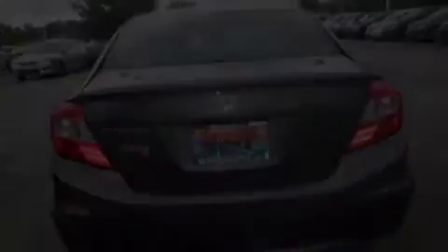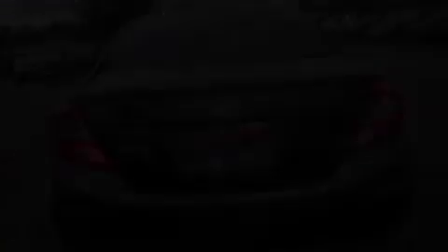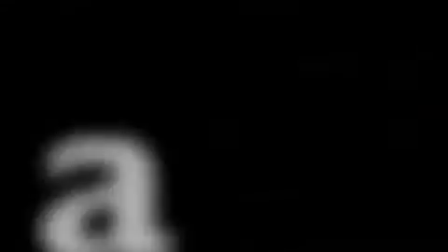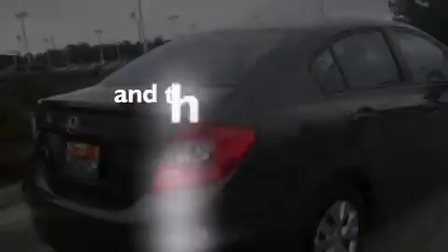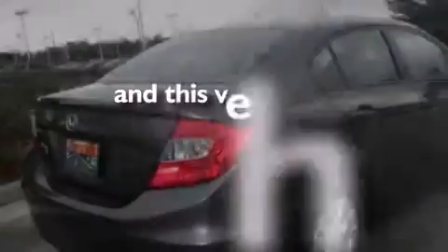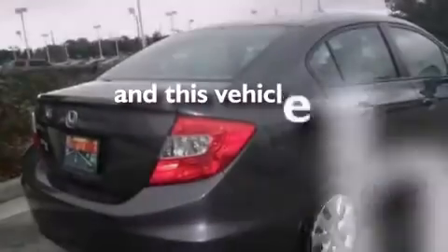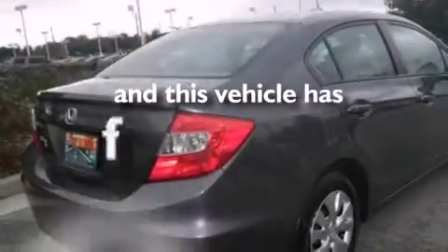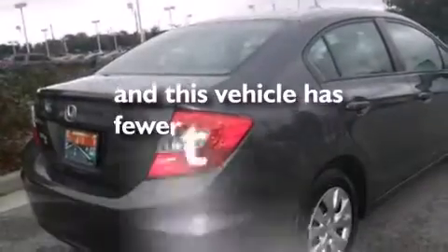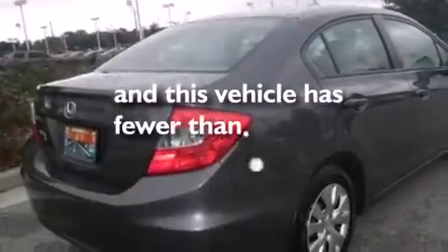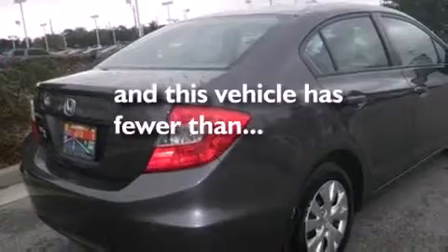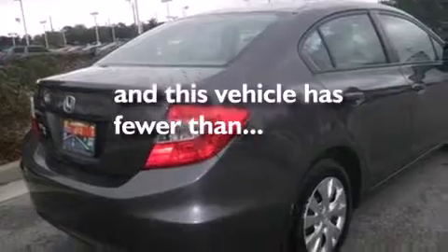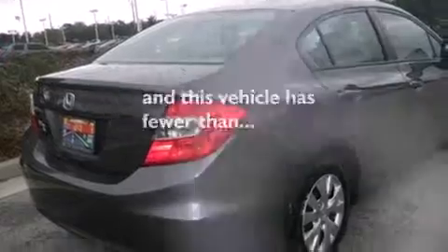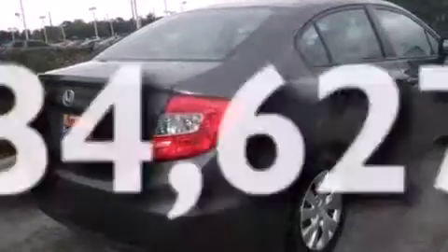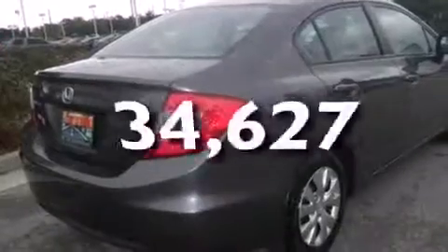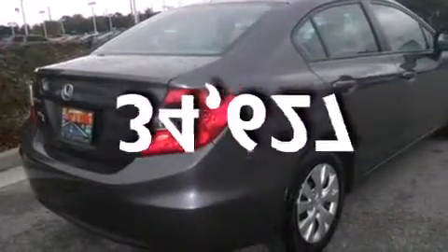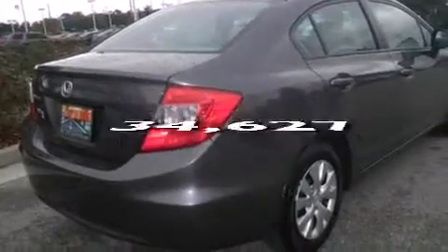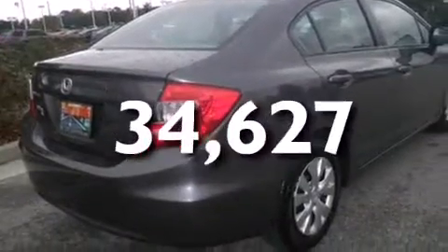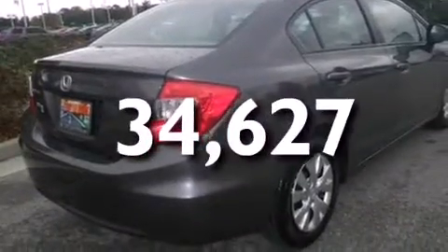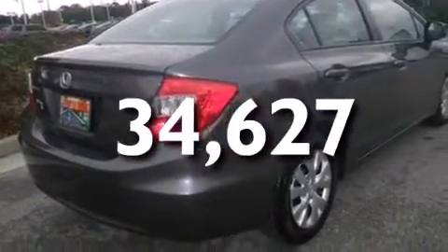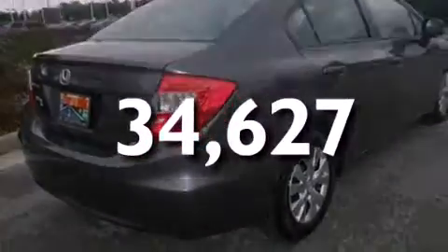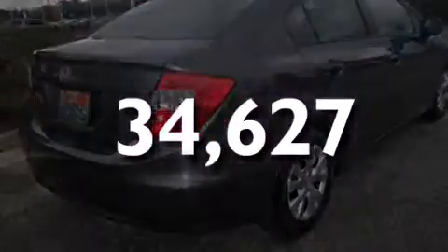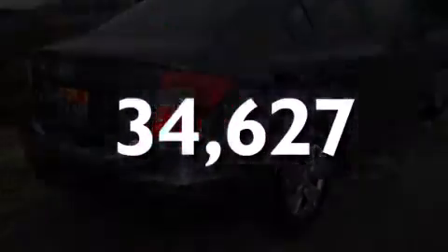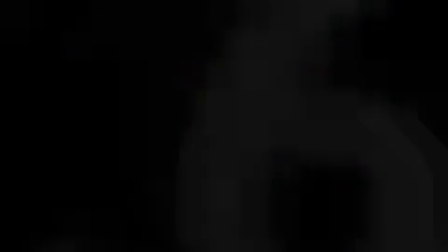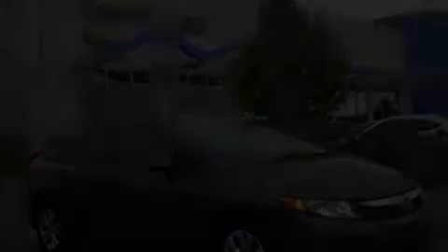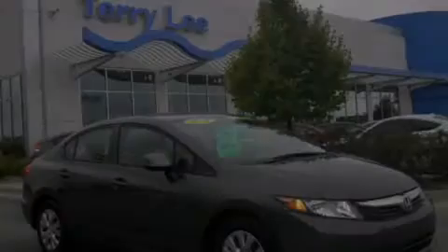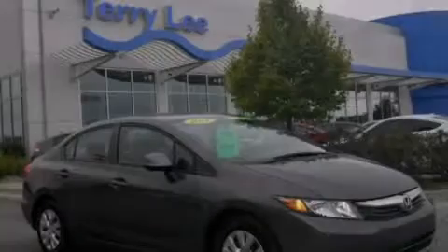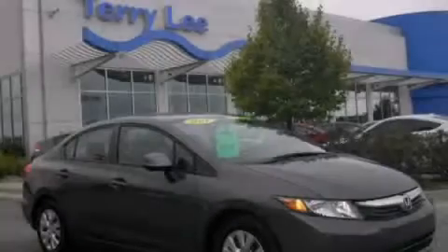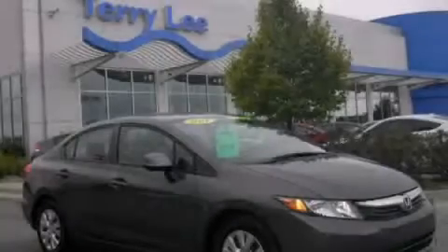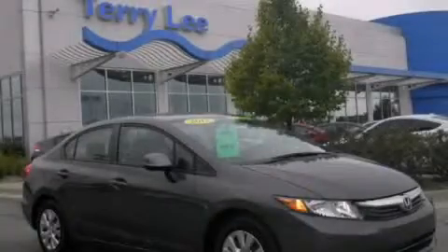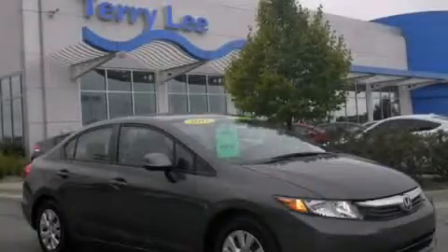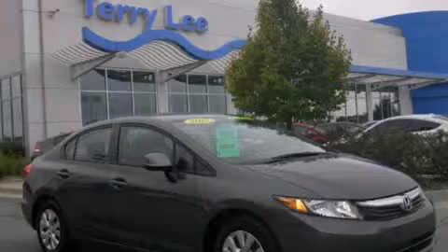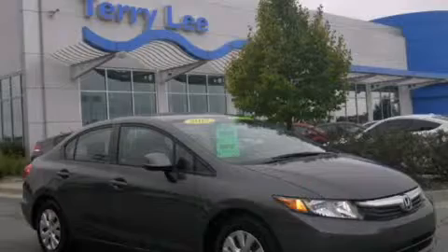This vehicle has less than 35,000 miles. Call now to find out how you can own this breathtaking automobile.